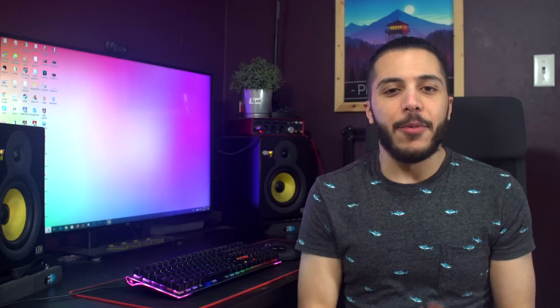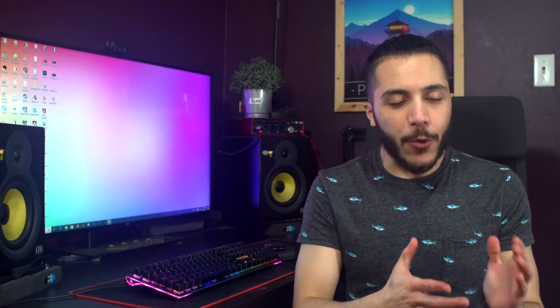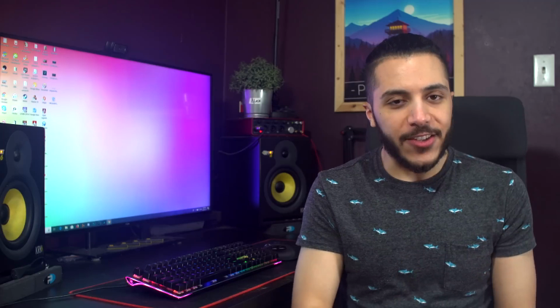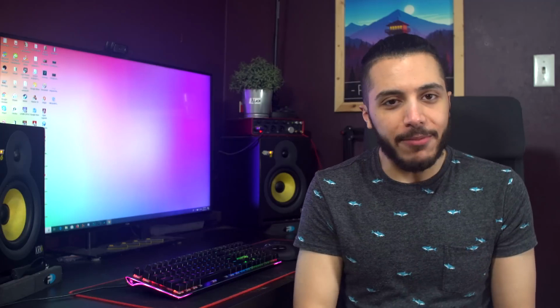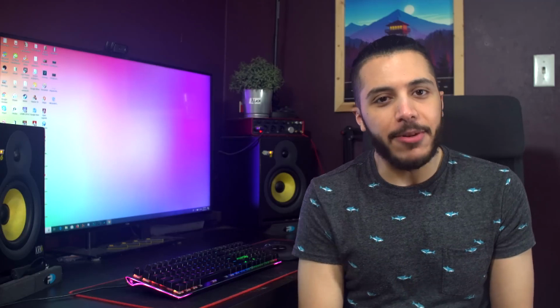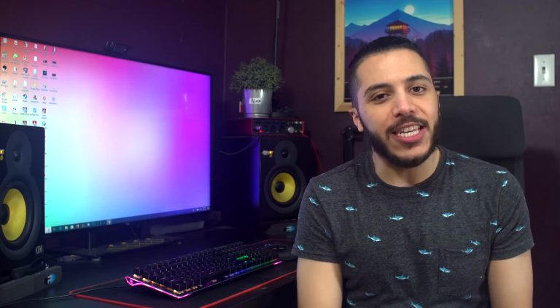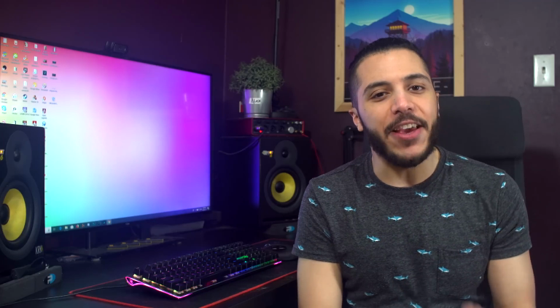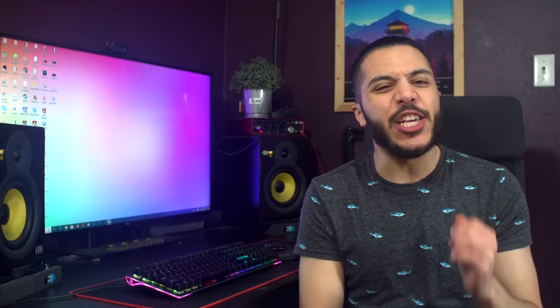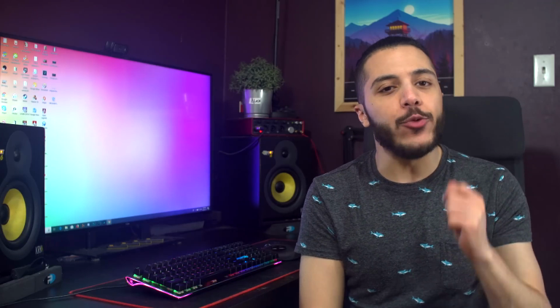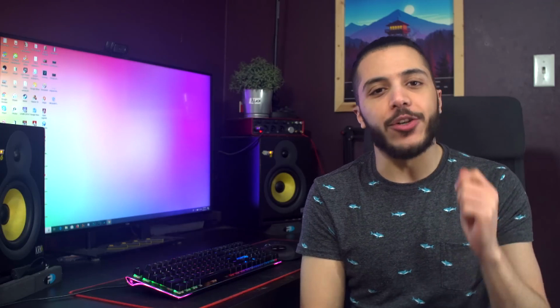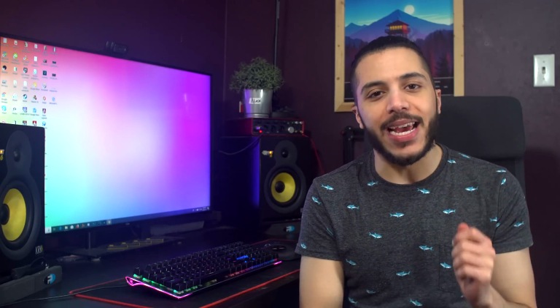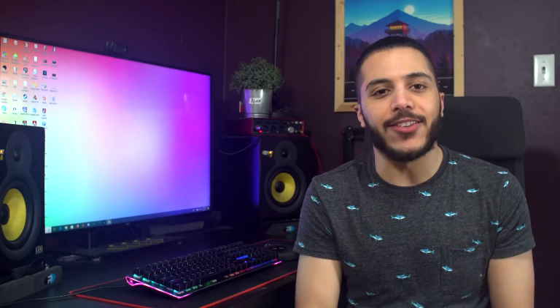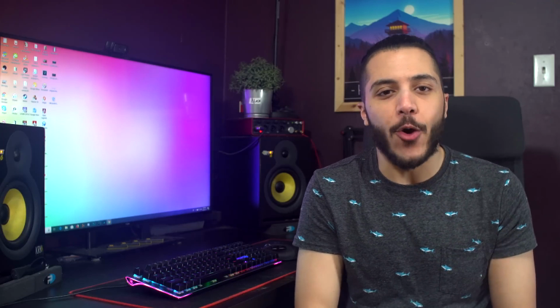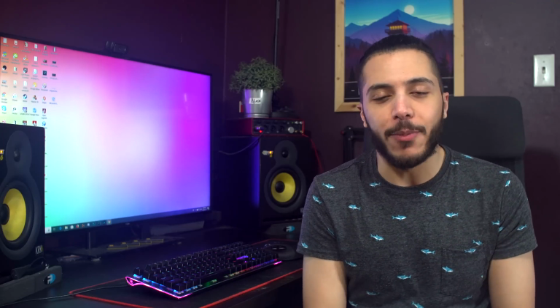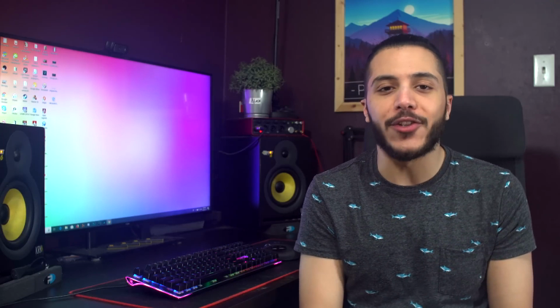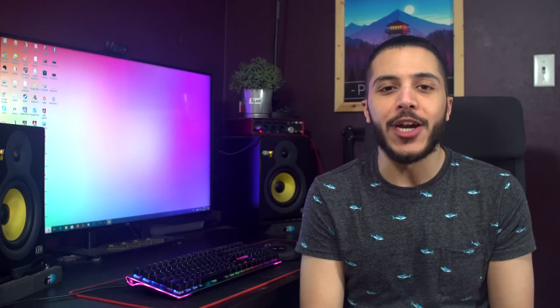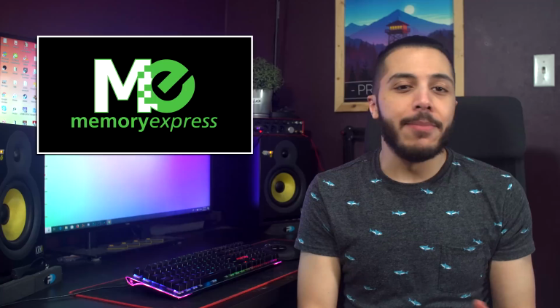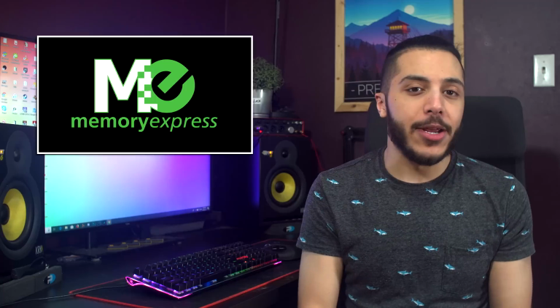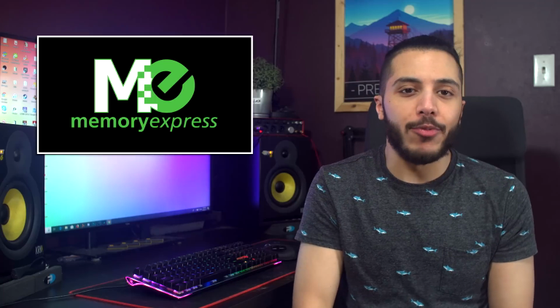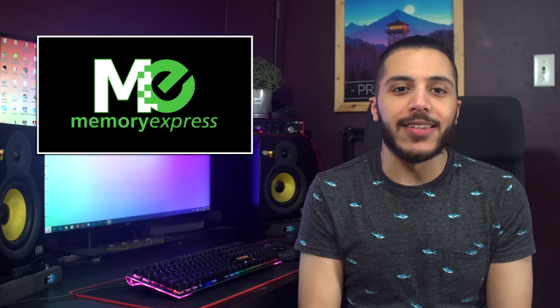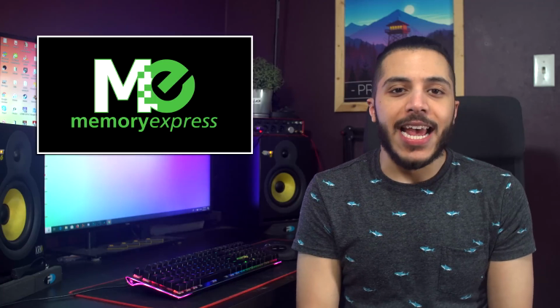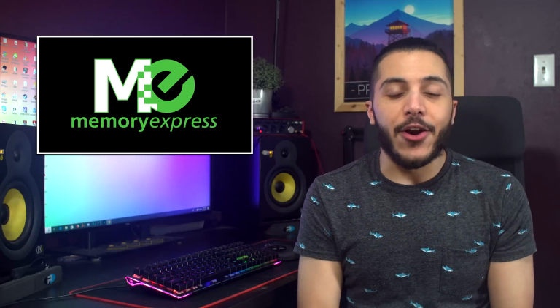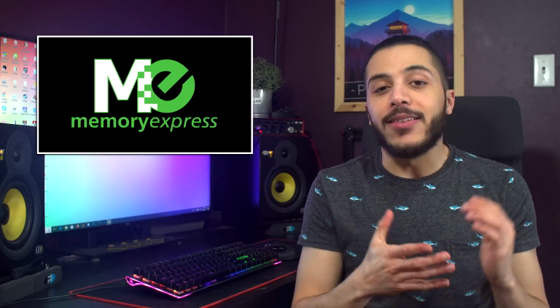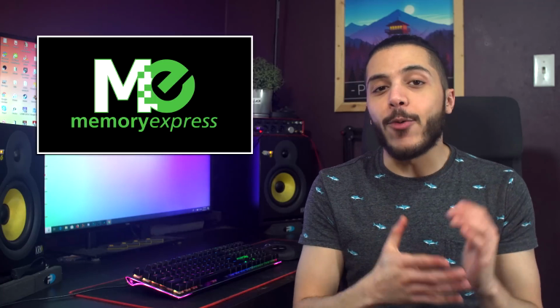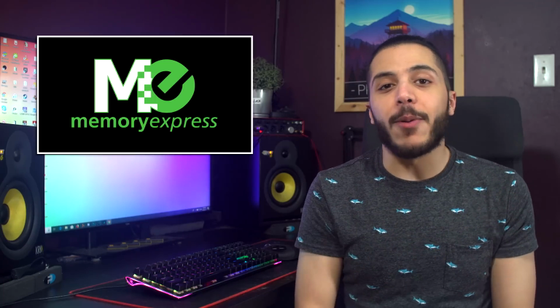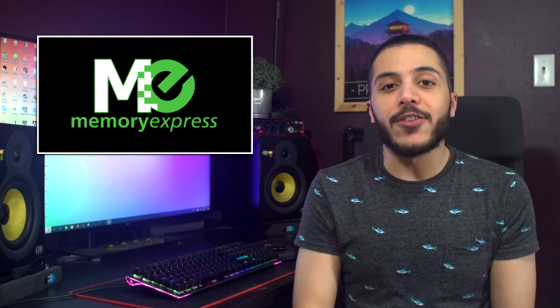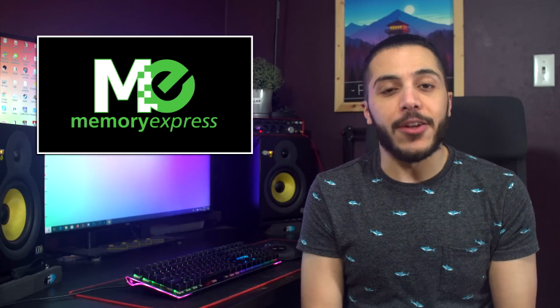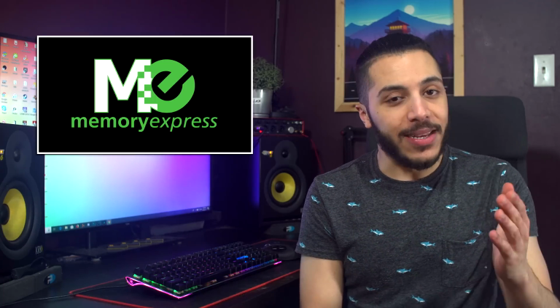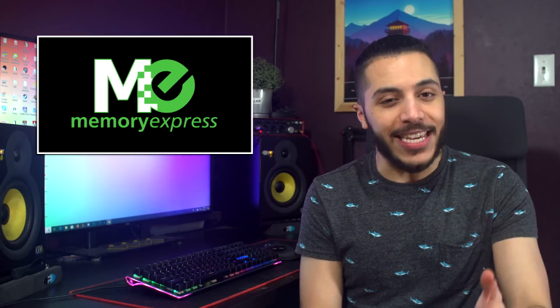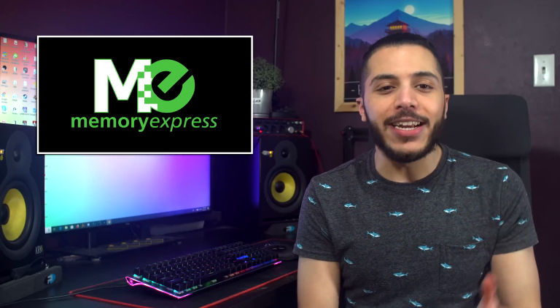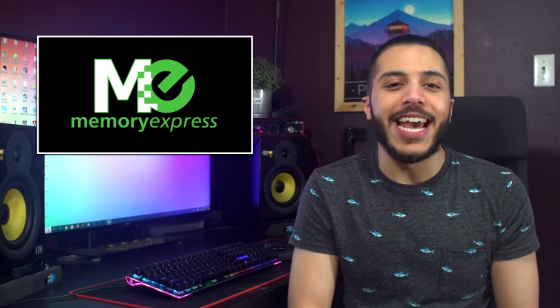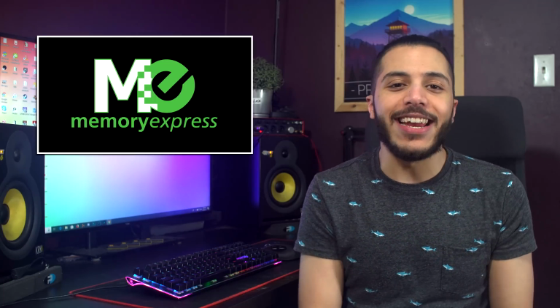Before we start, let me just give a huge thanks to our sponsor, Memory Express. They're our day one sponsor, they're based here in Canada,